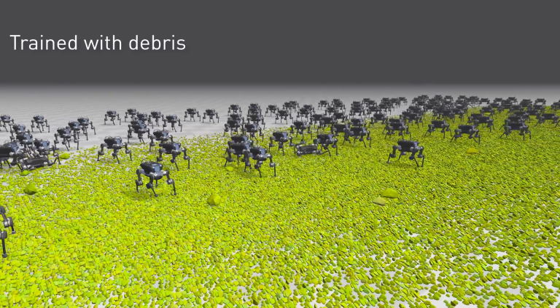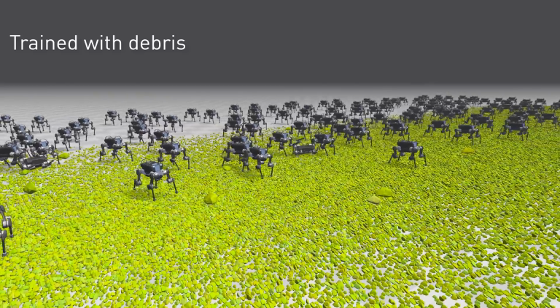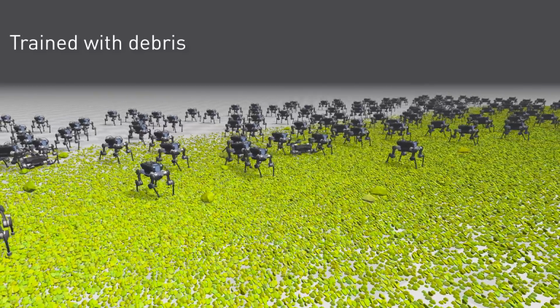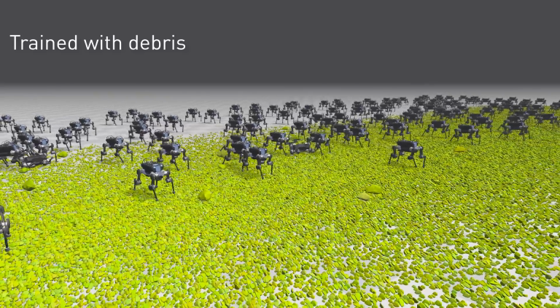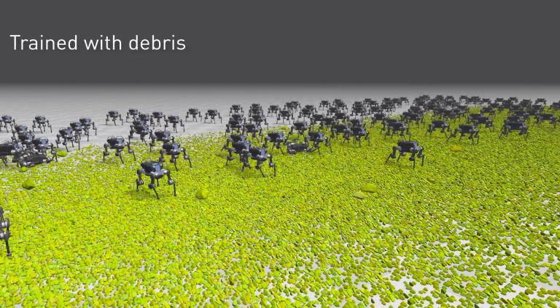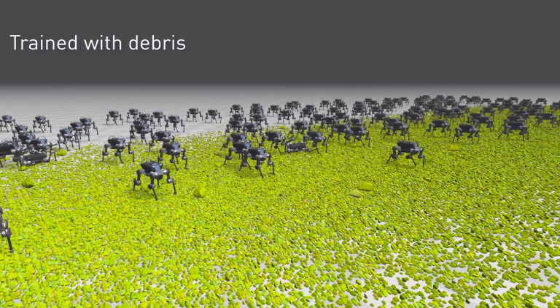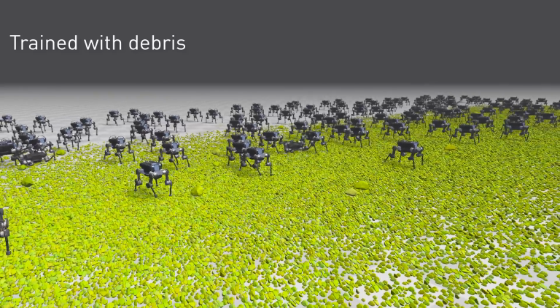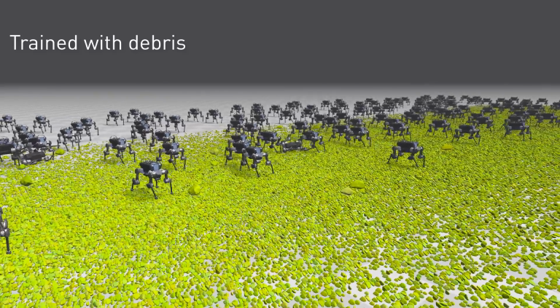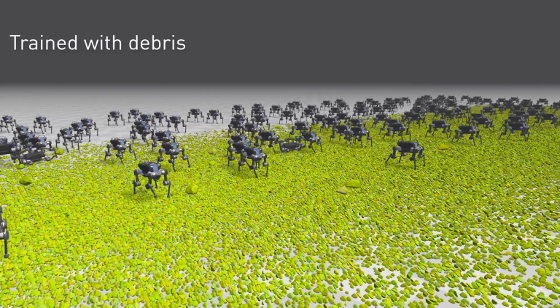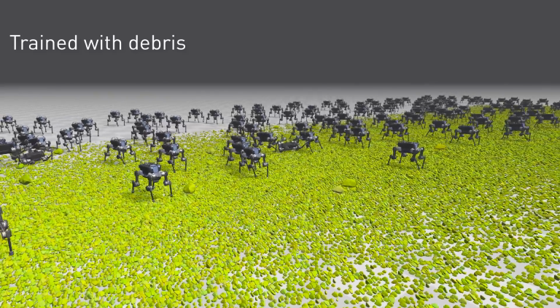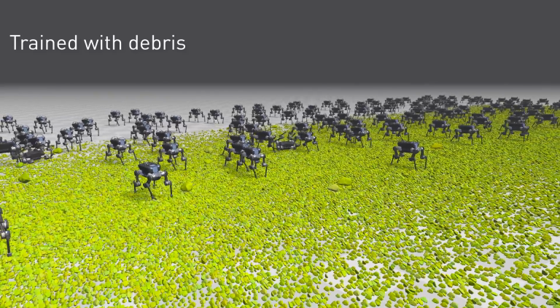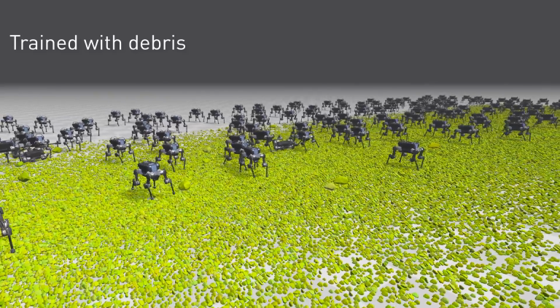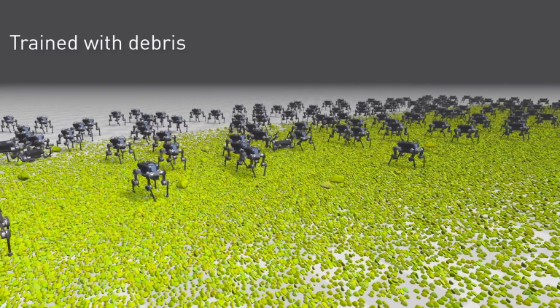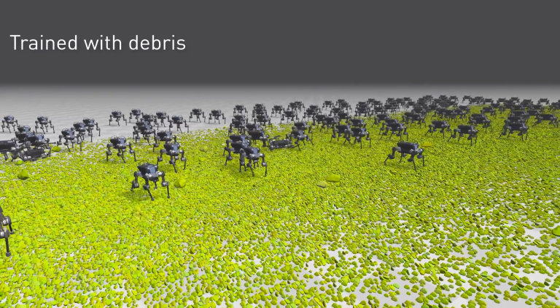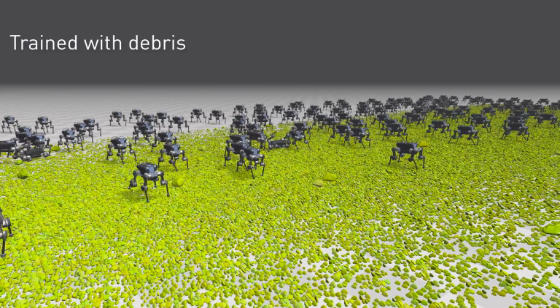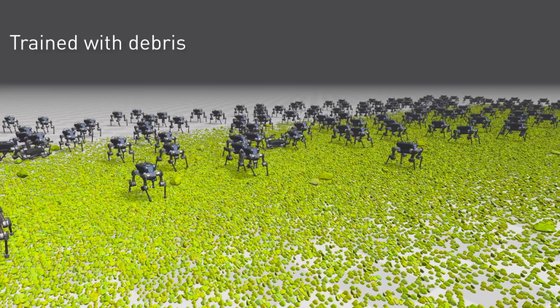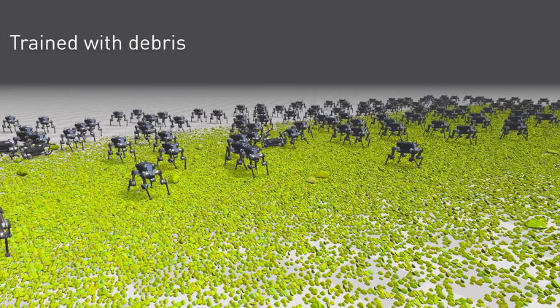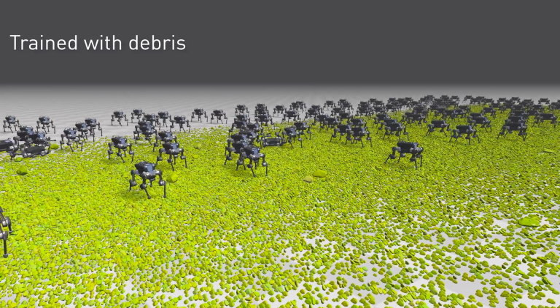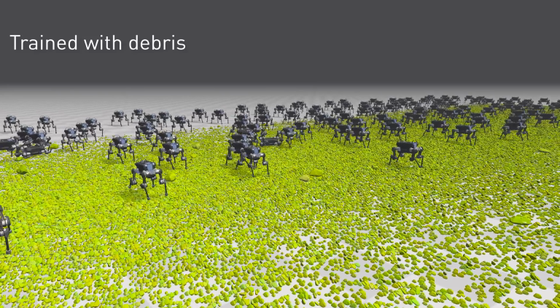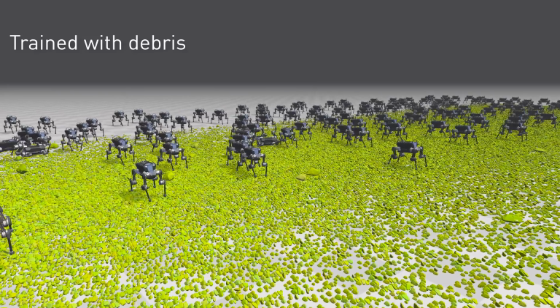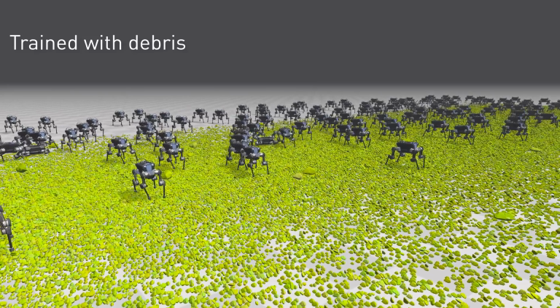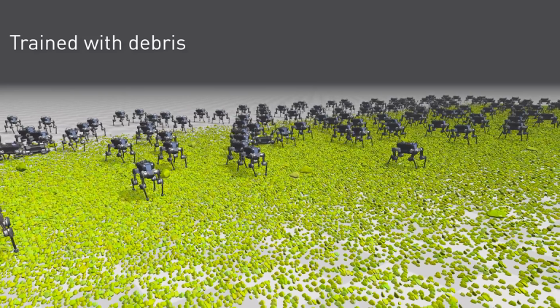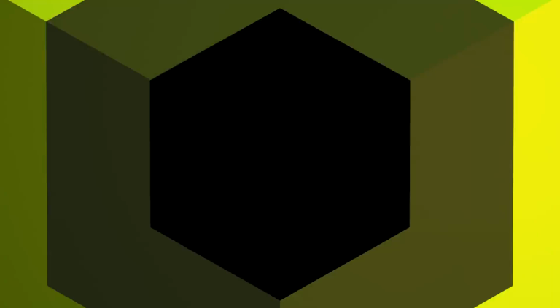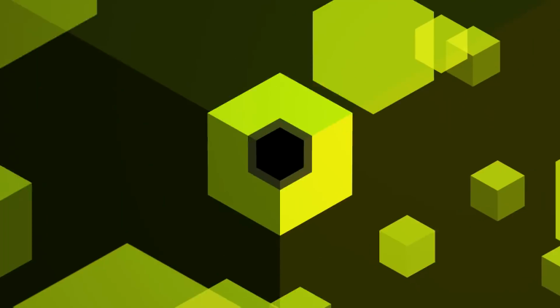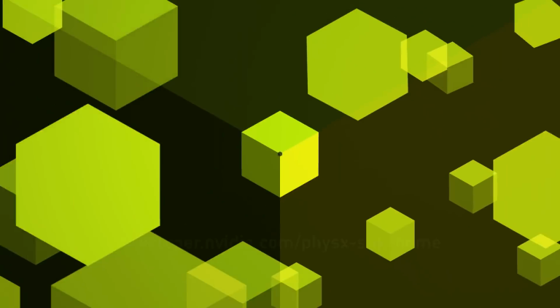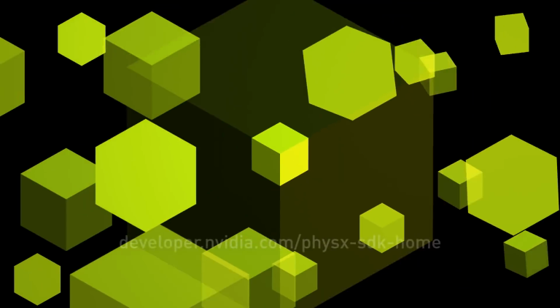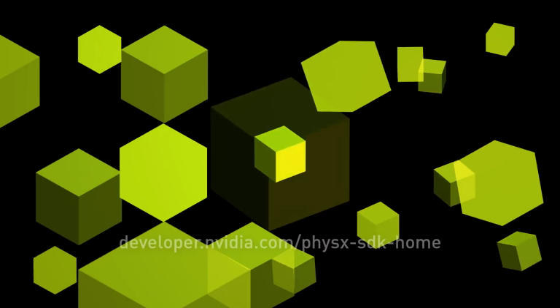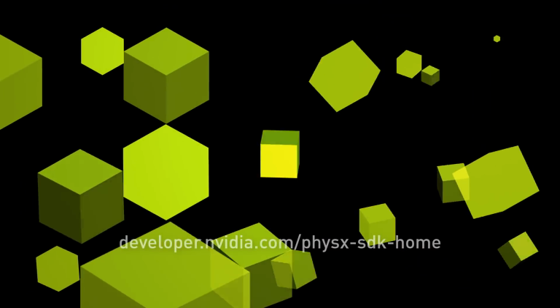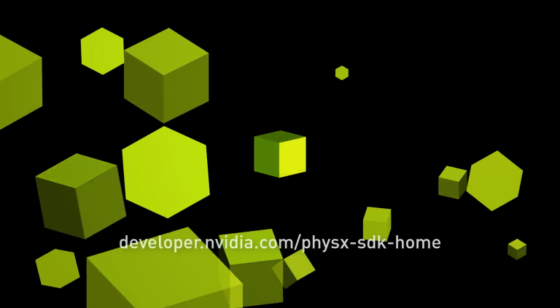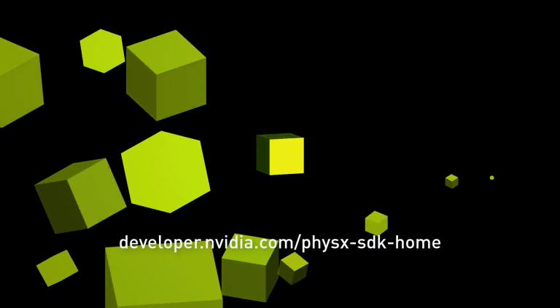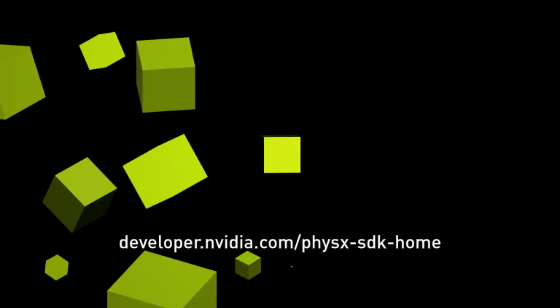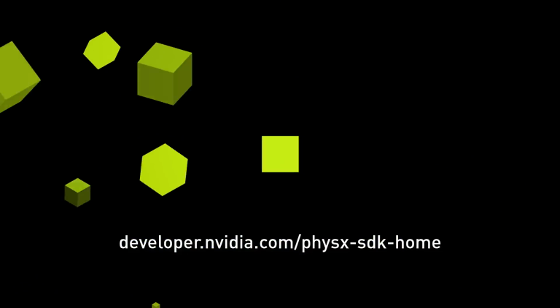Visit NVIDIA's PhysX Developer Resource Center to learn more about the new features available in PhysX 4.0.